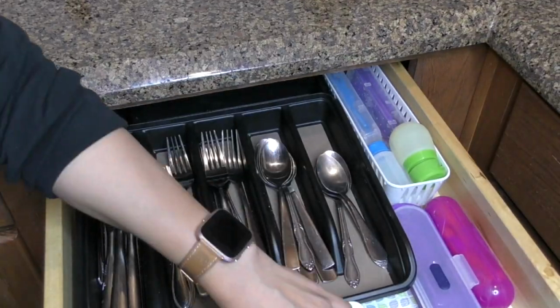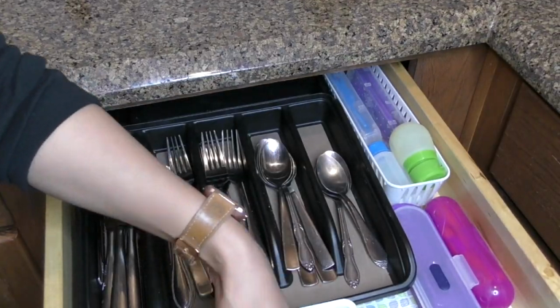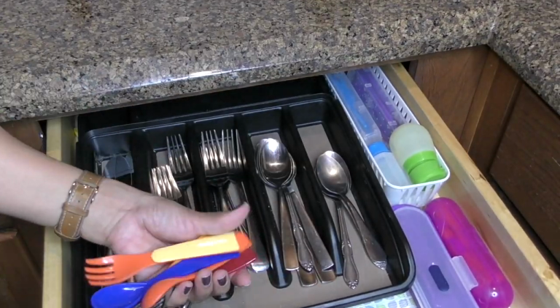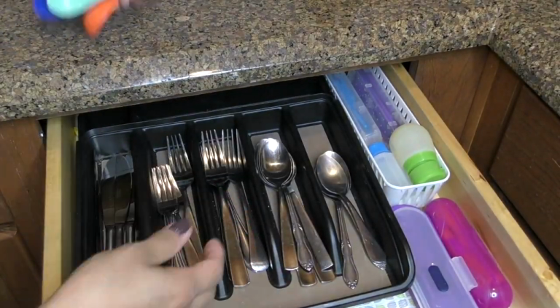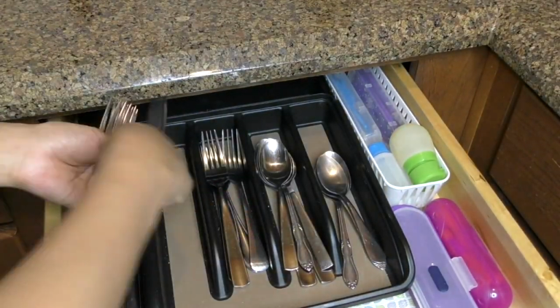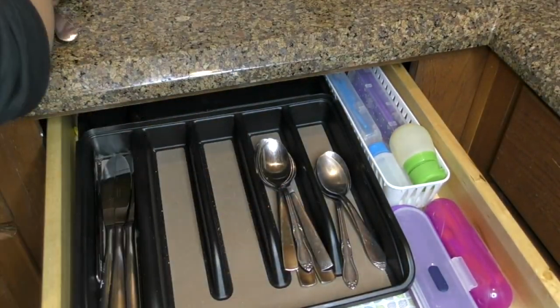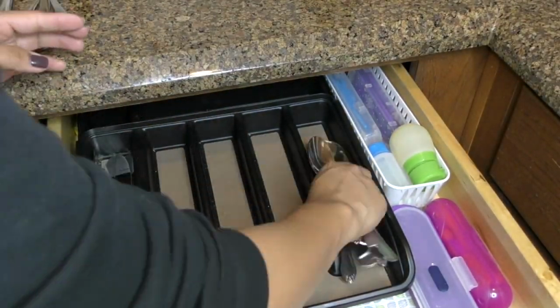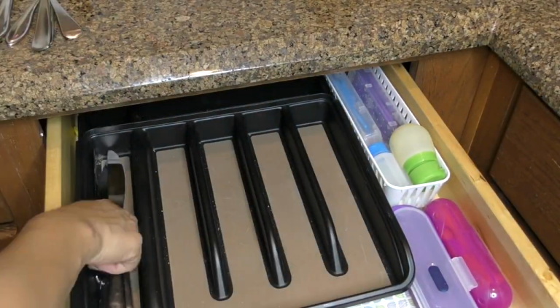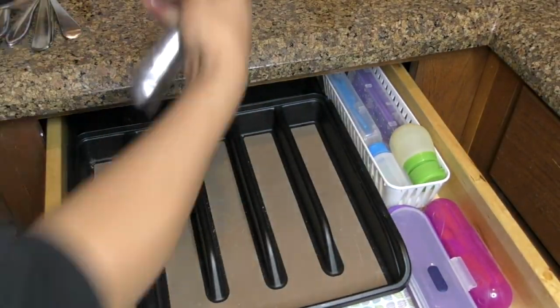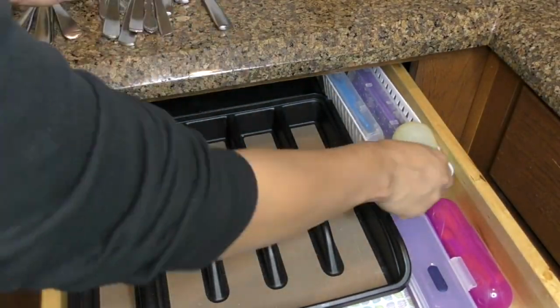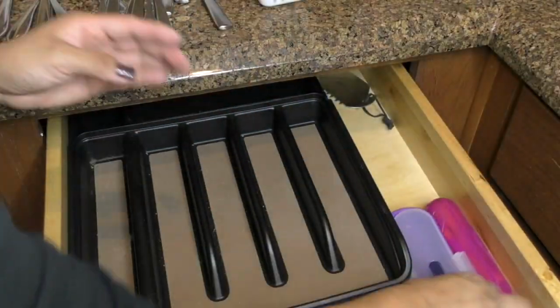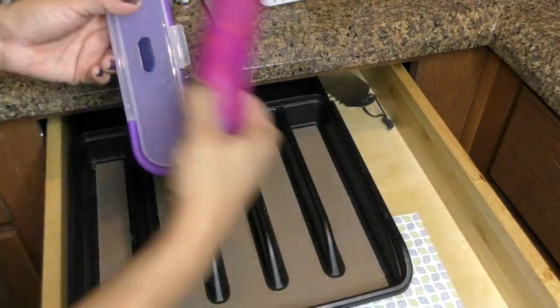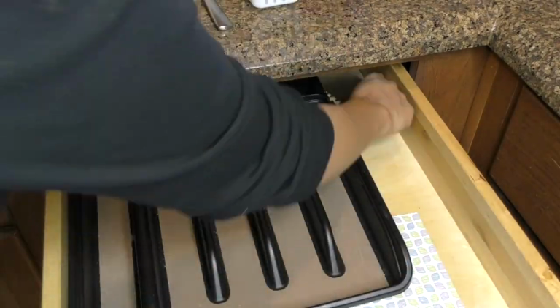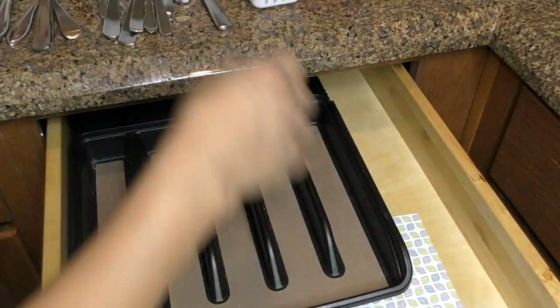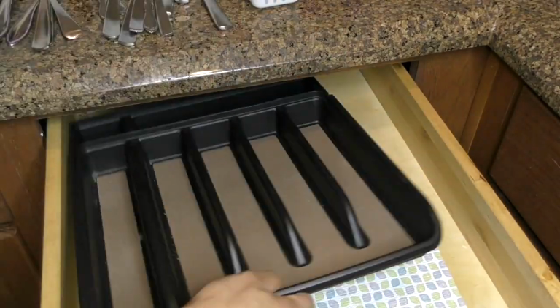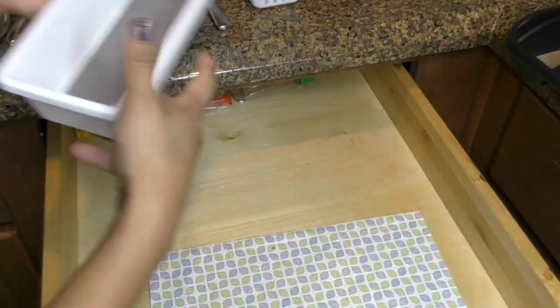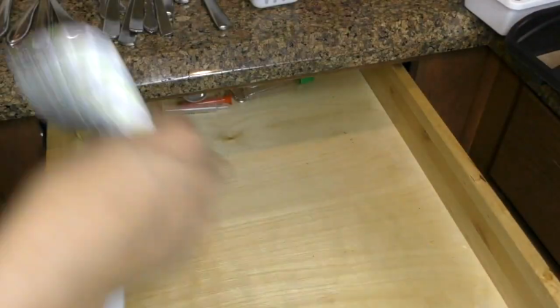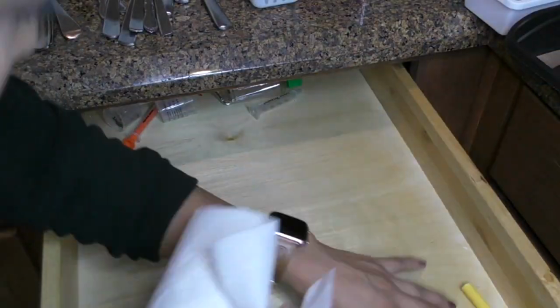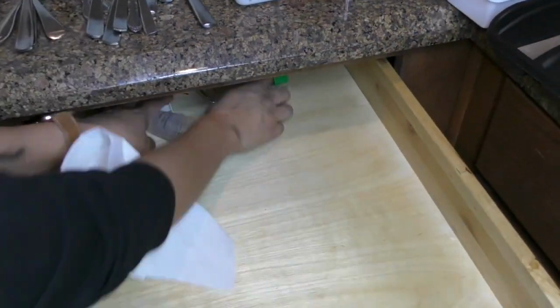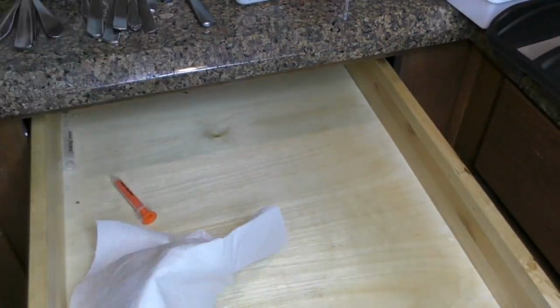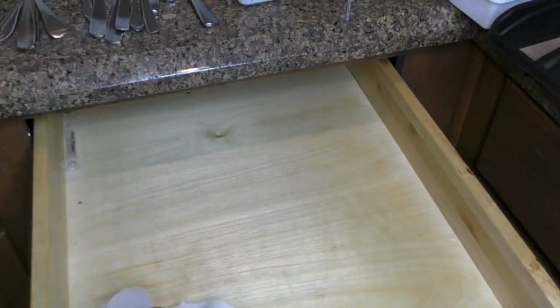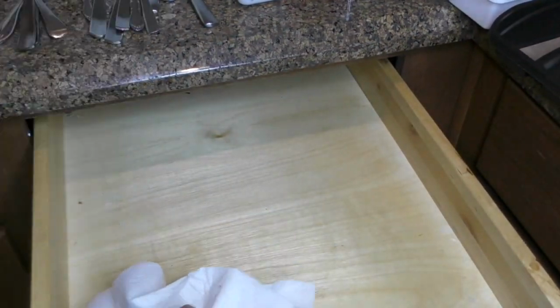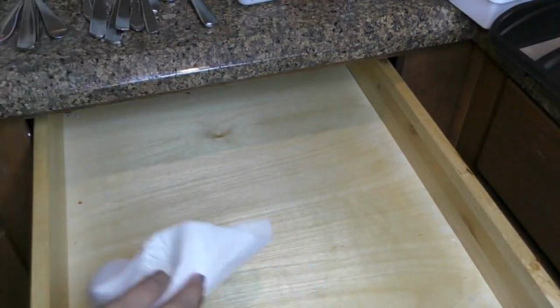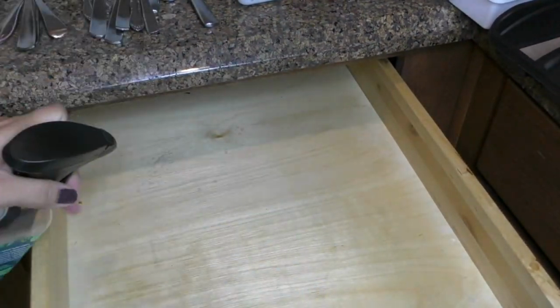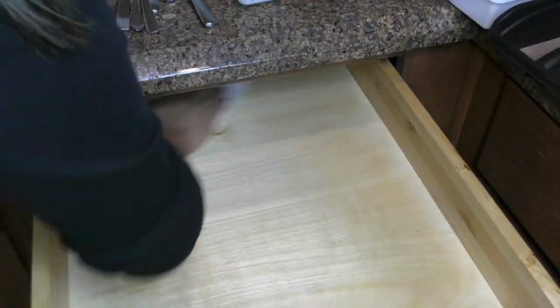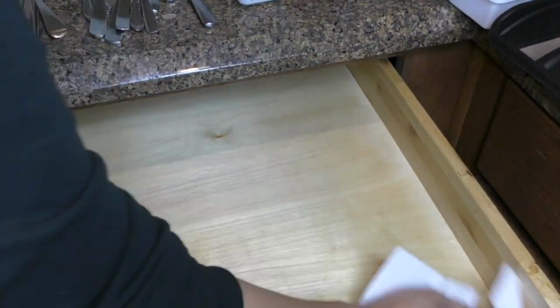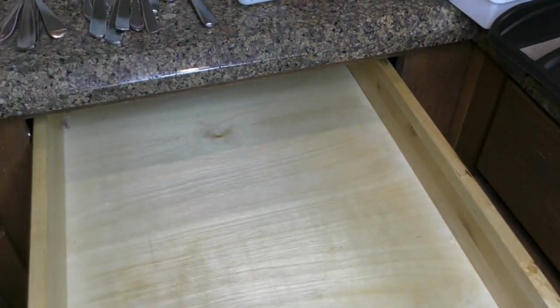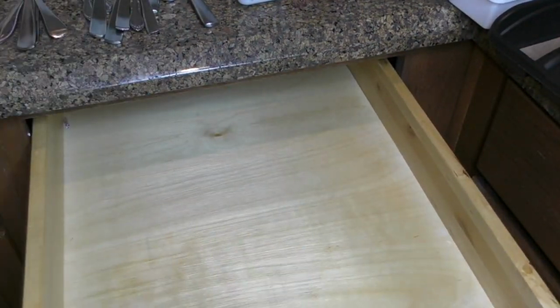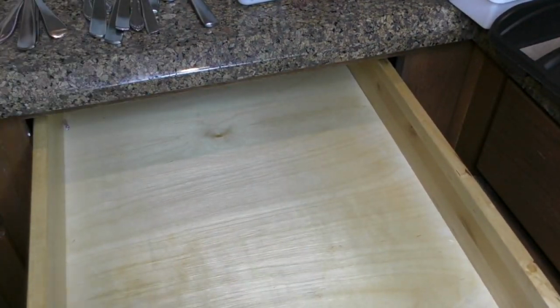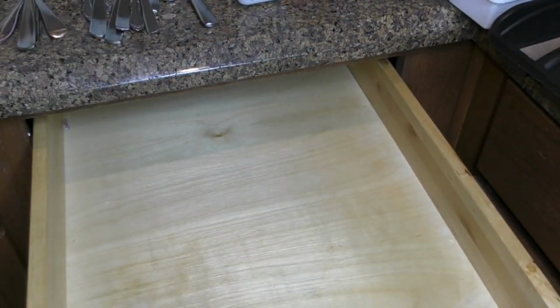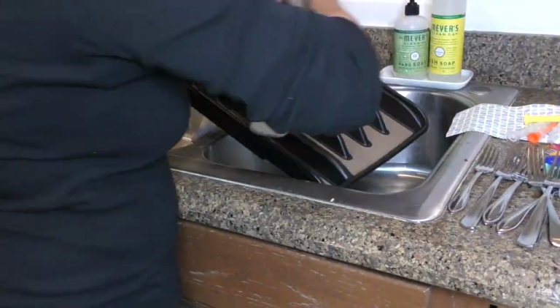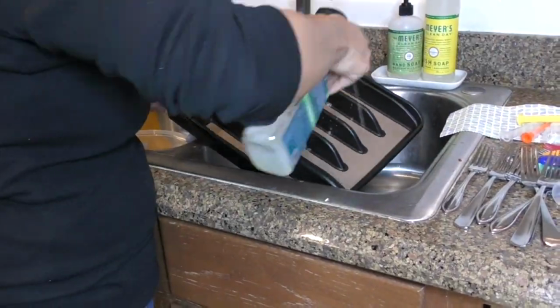Now I'm moving to the silverware drawer. I didn't have to do any purging, so I just gave this drawer a good clean.